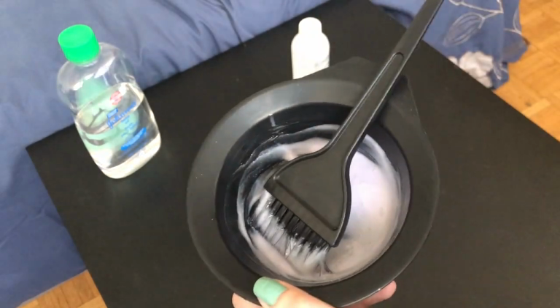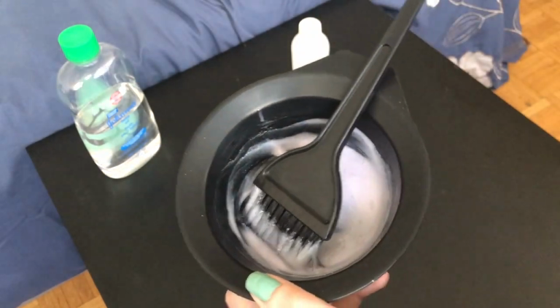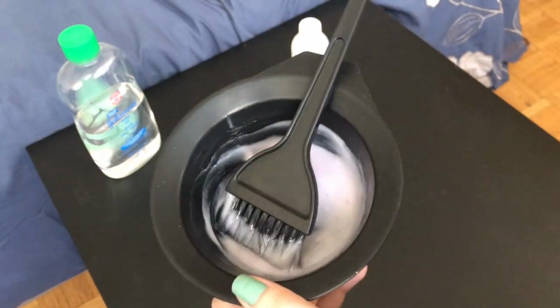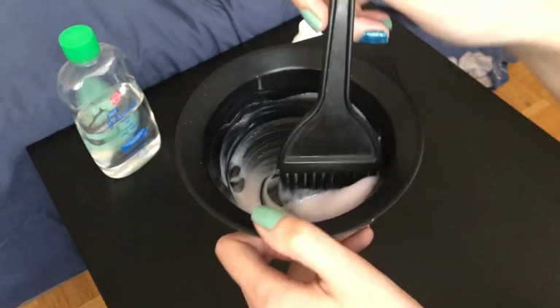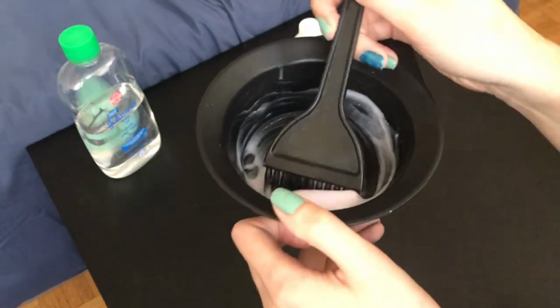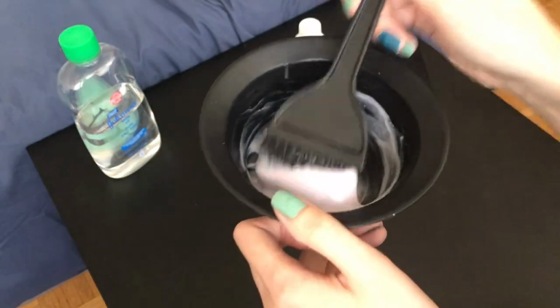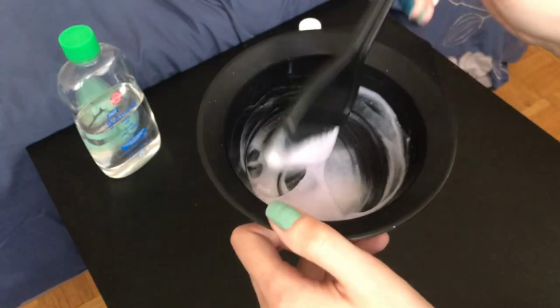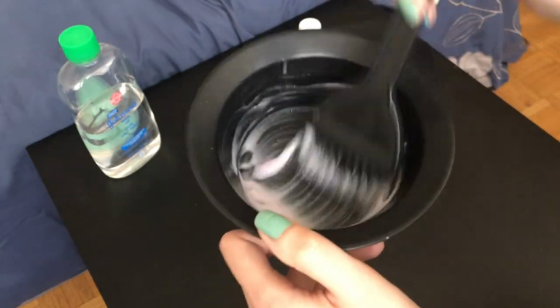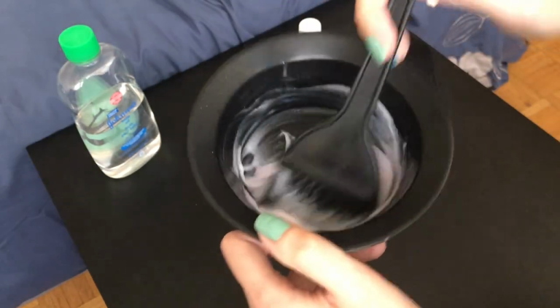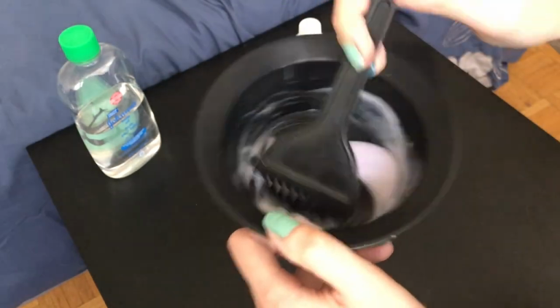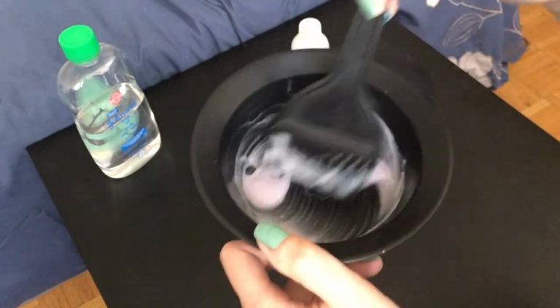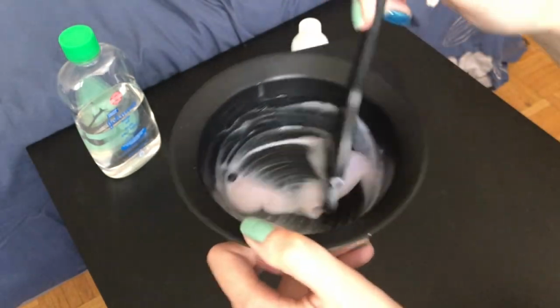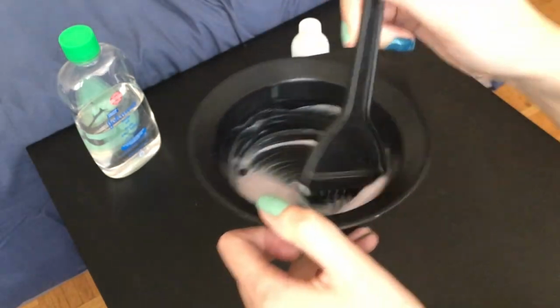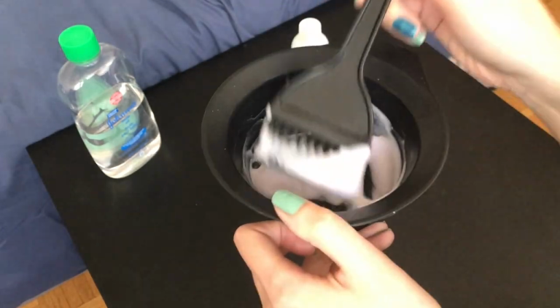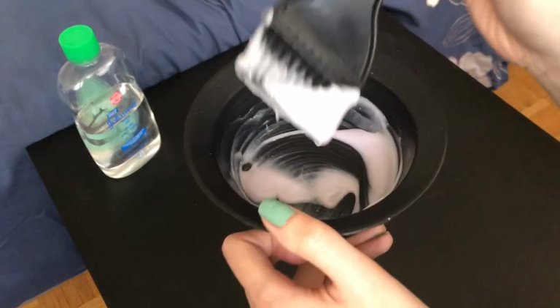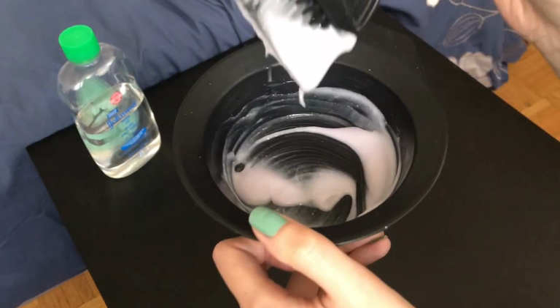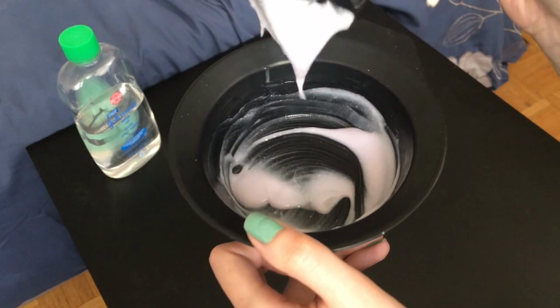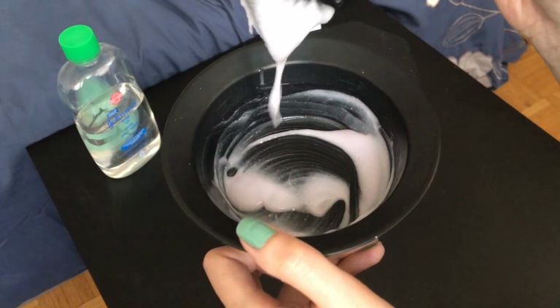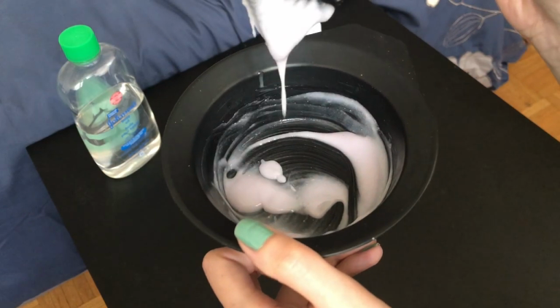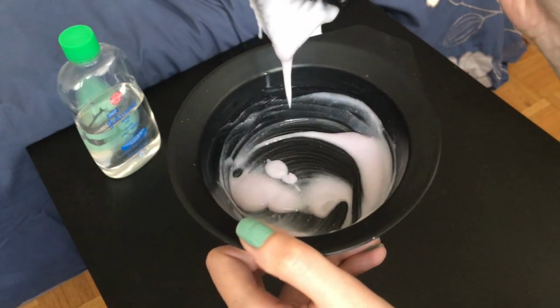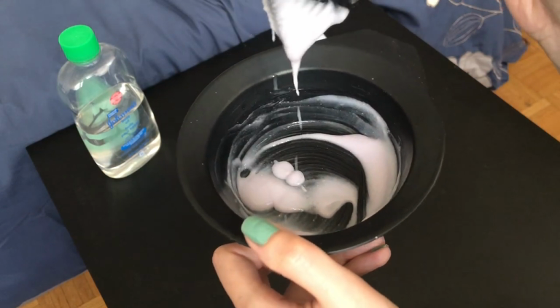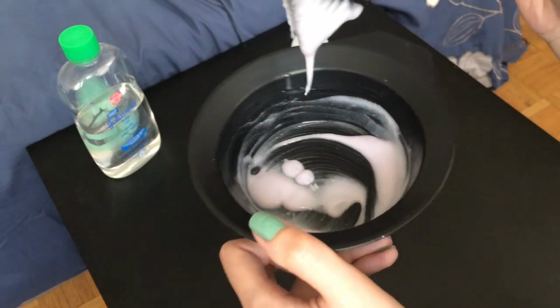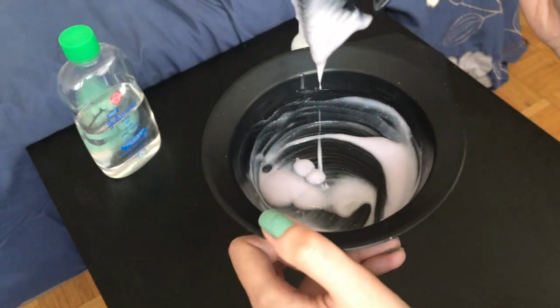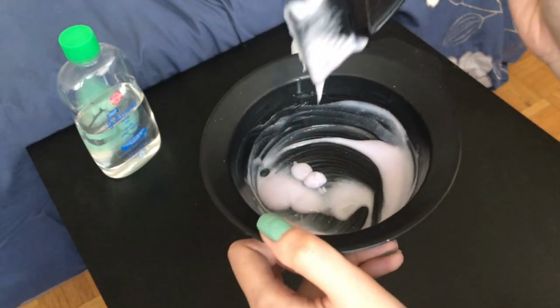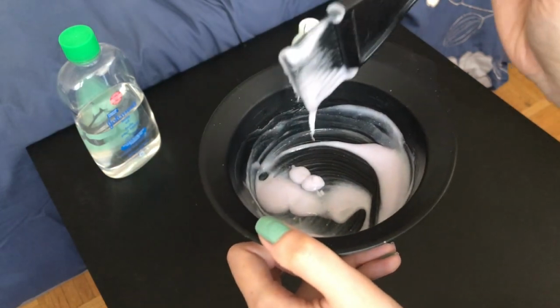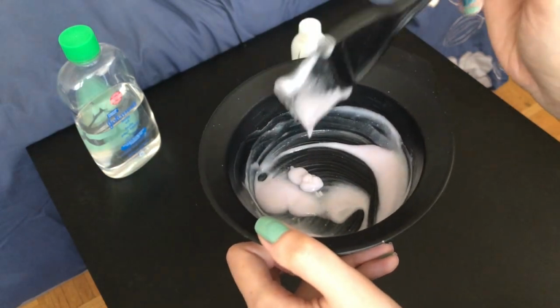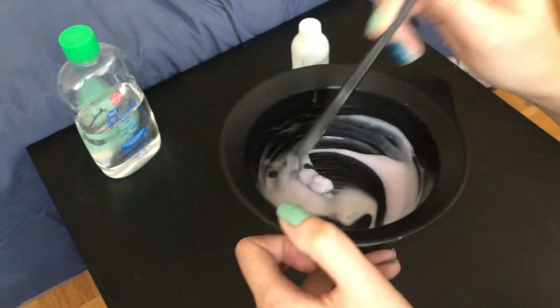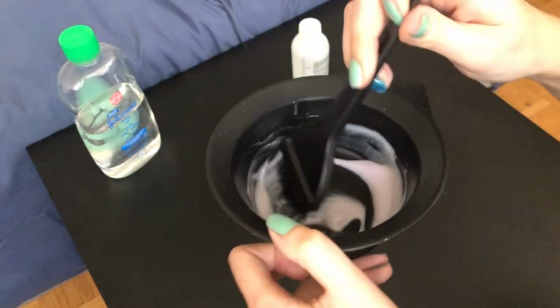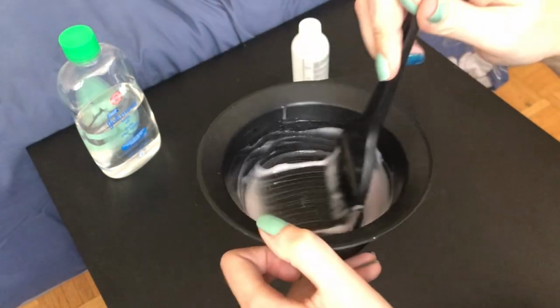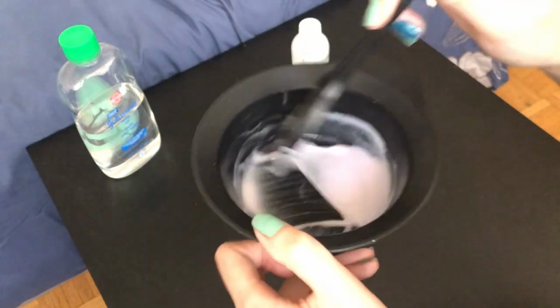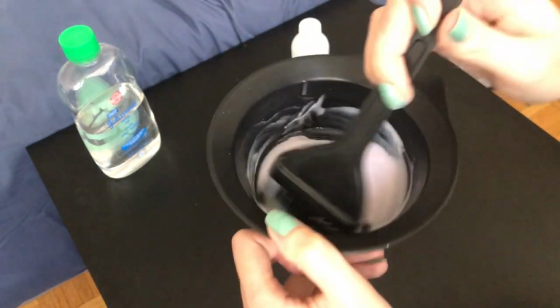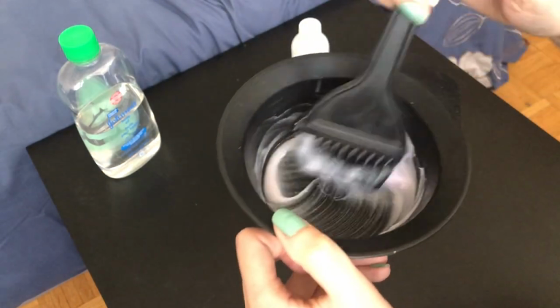Here's what it looks like — kind of like yogurt.